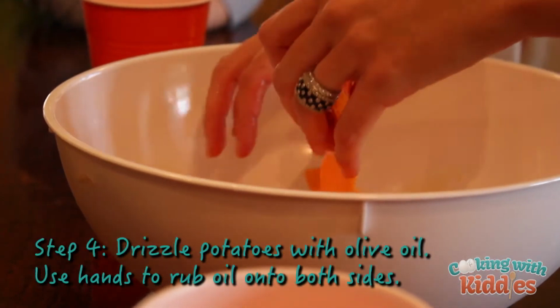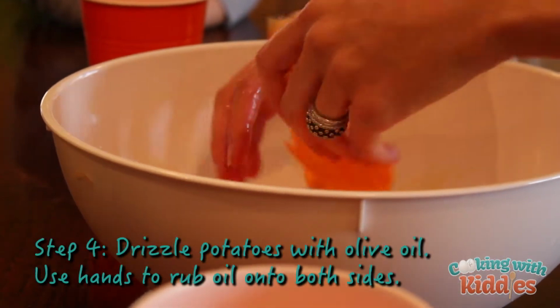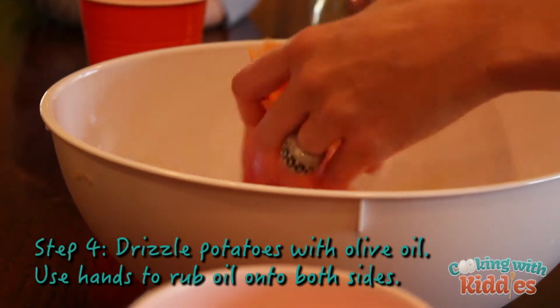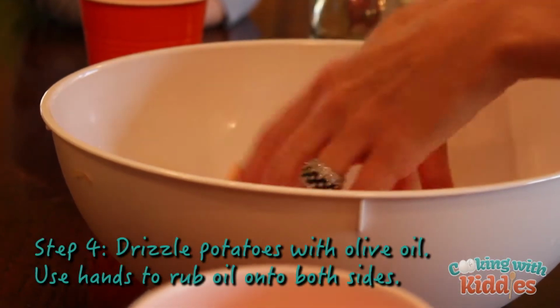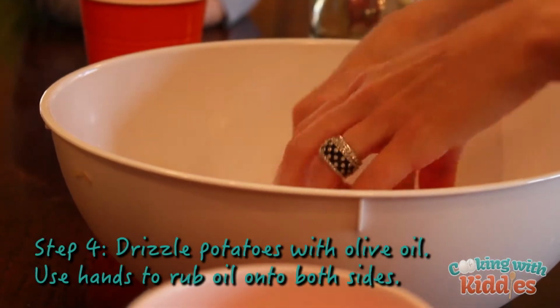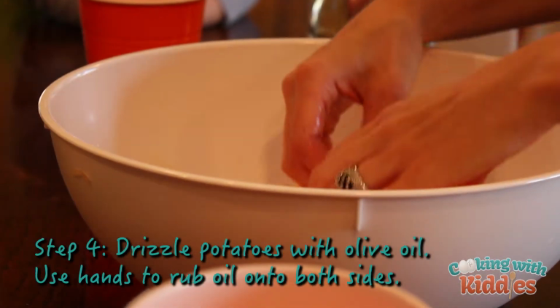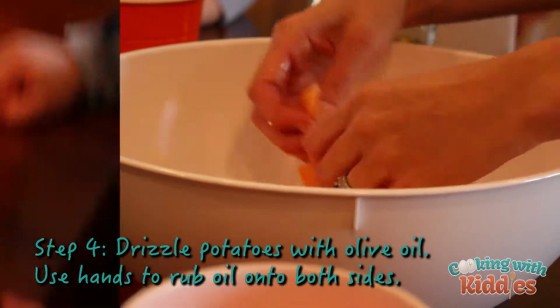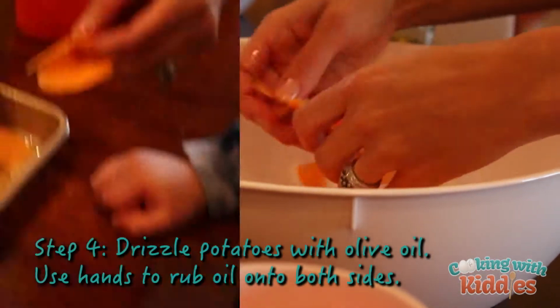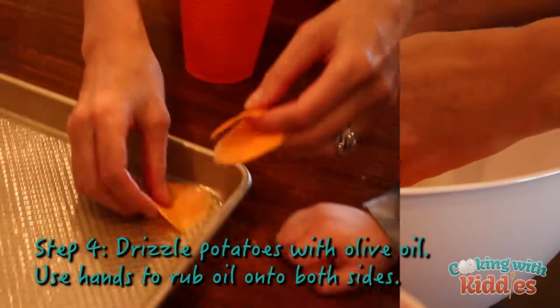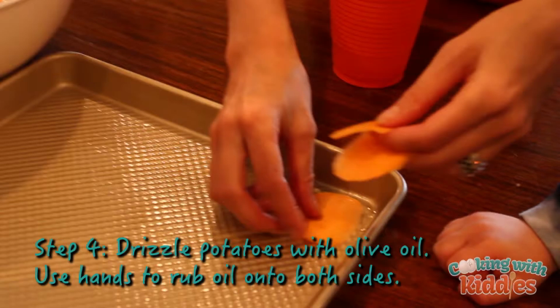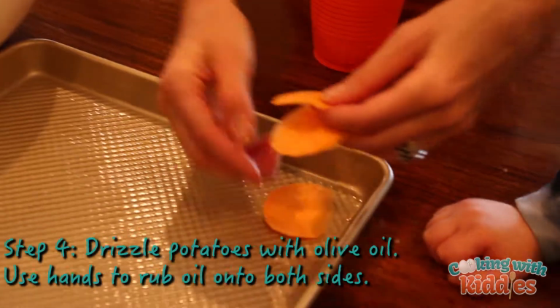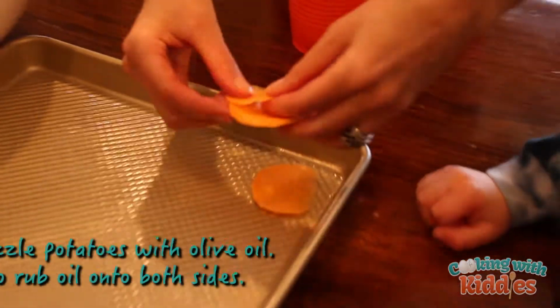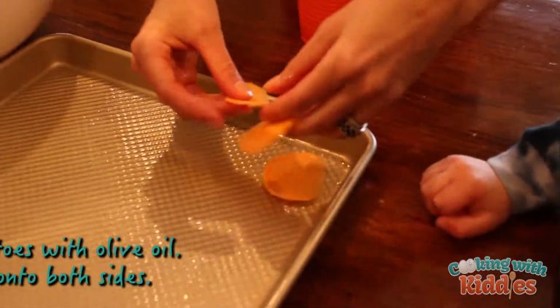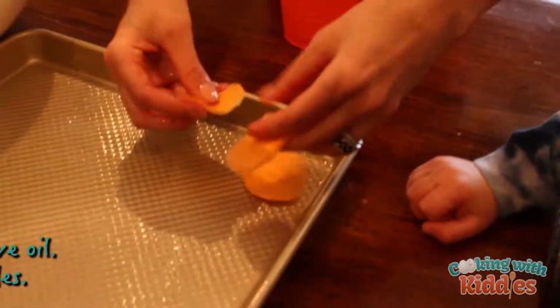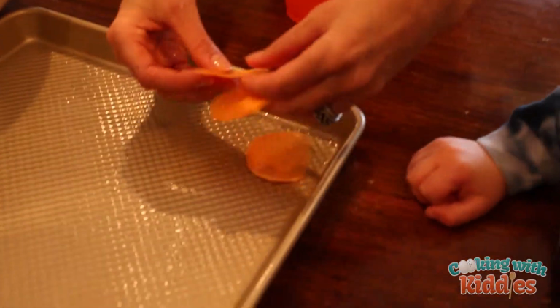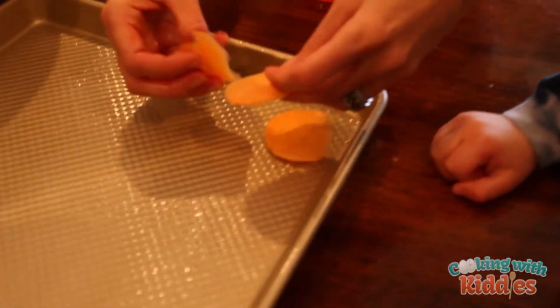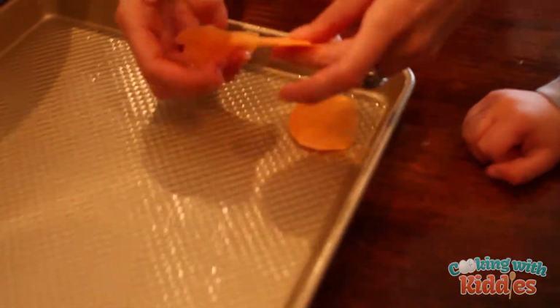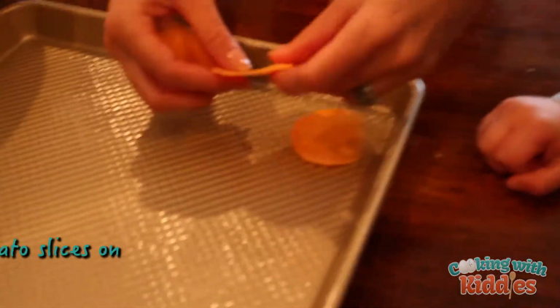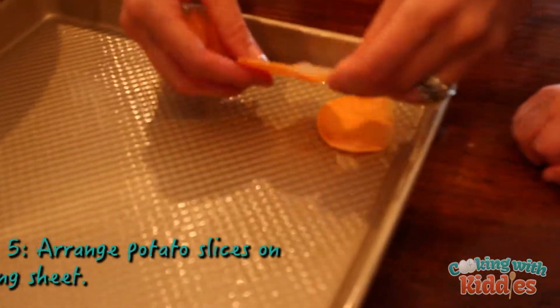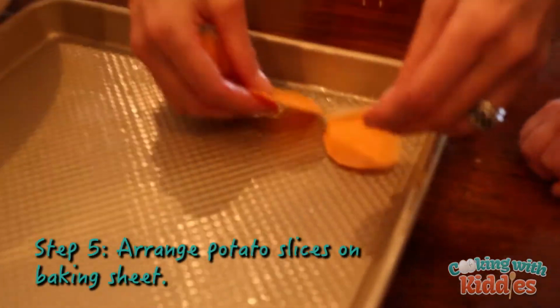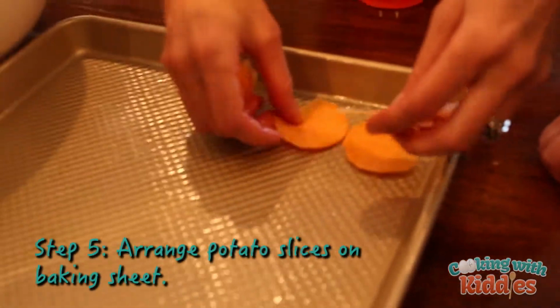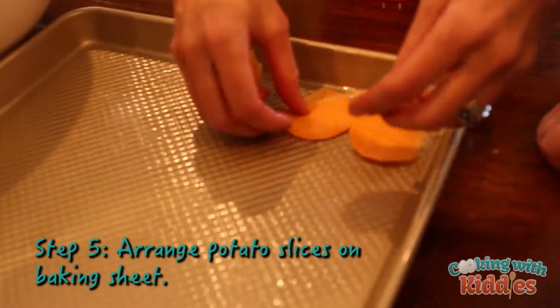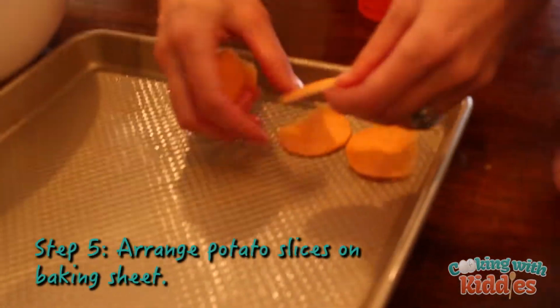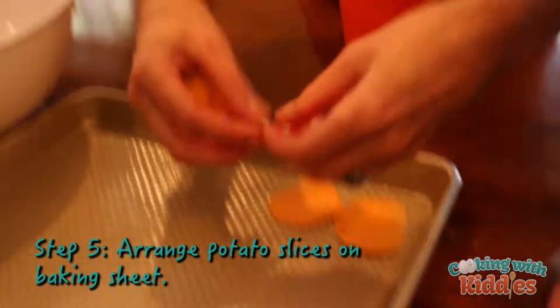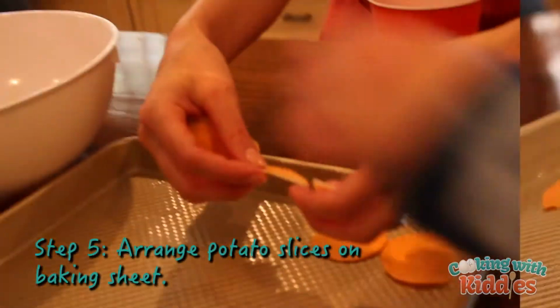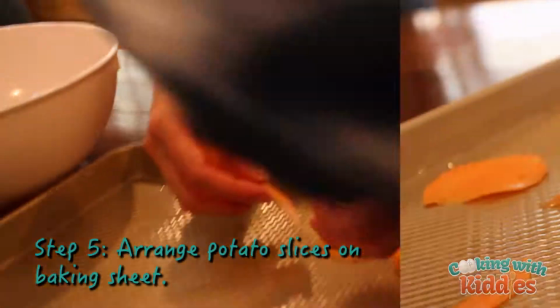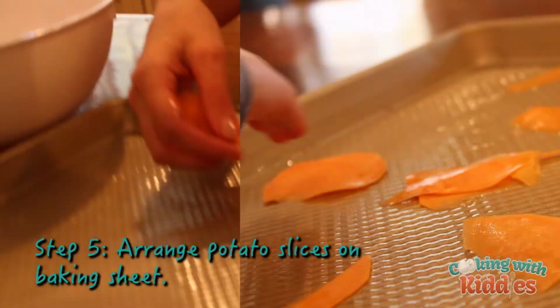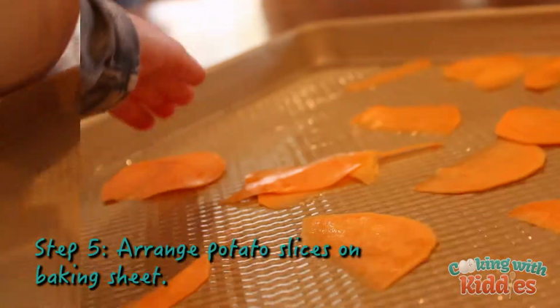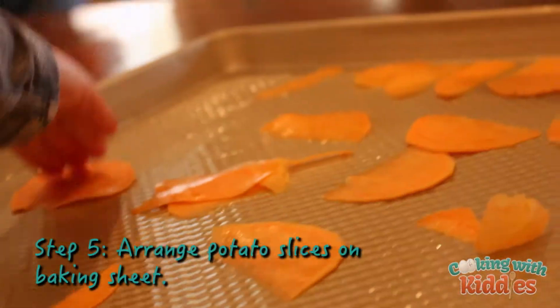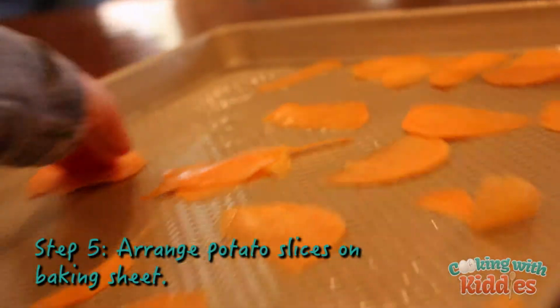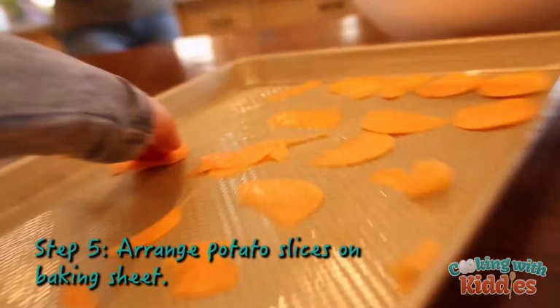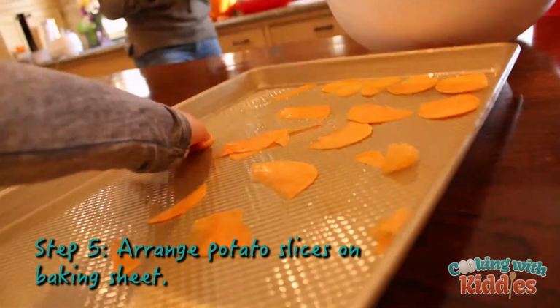I want you to take the chips and lay them on the pan just like this.